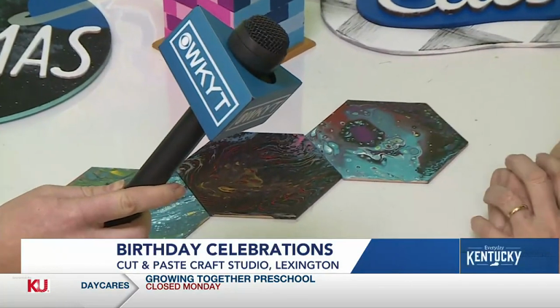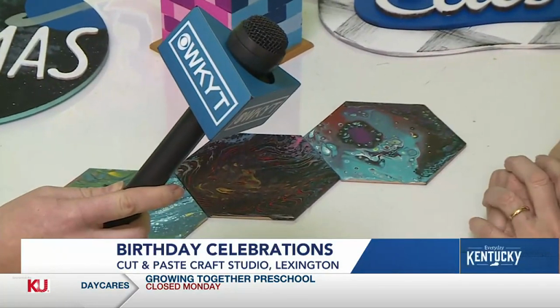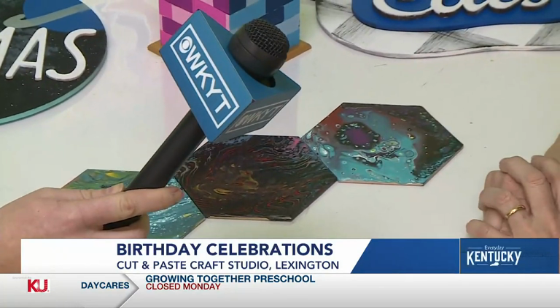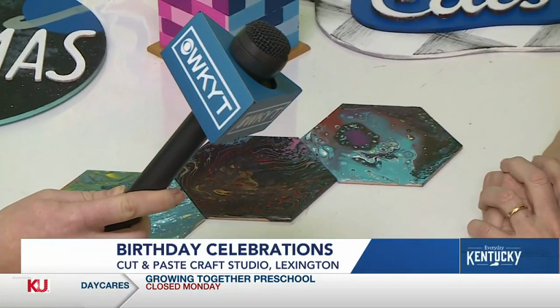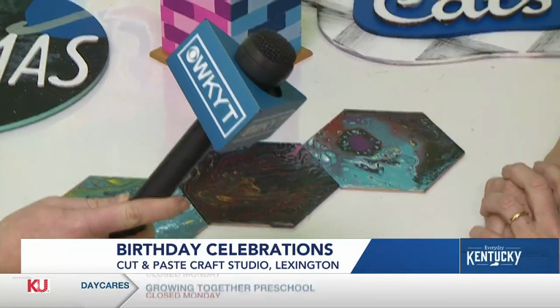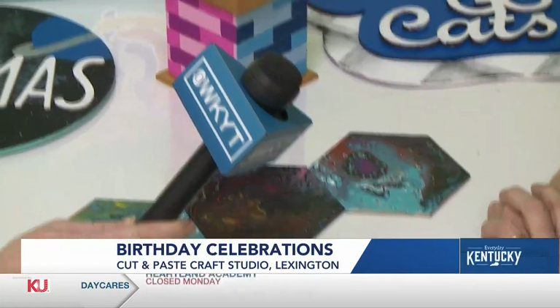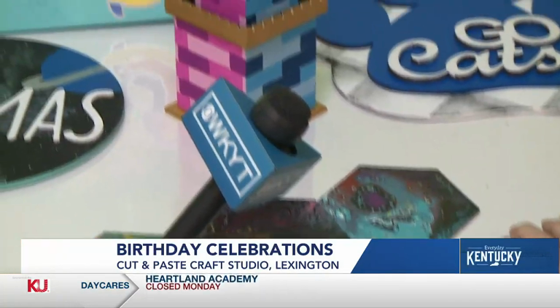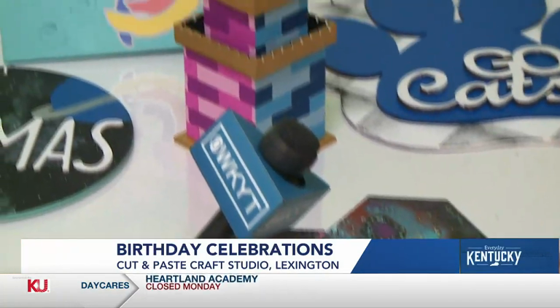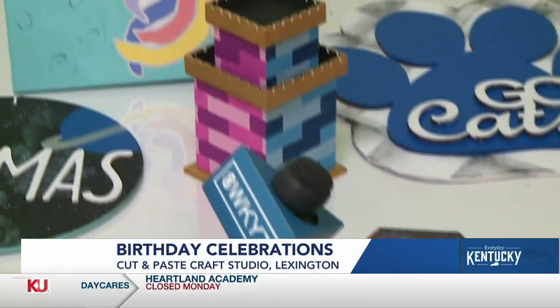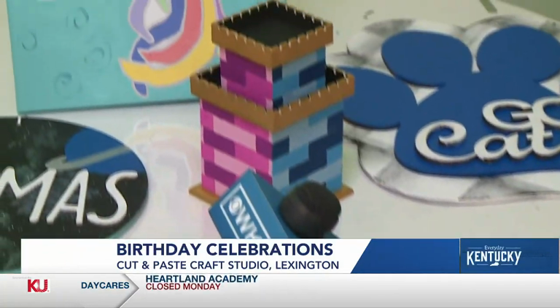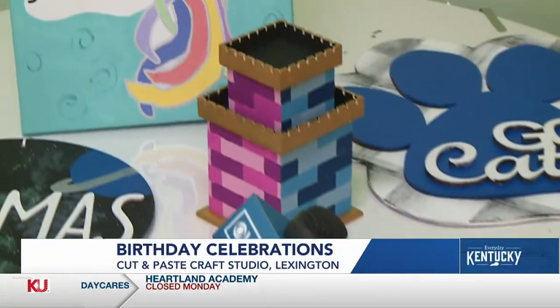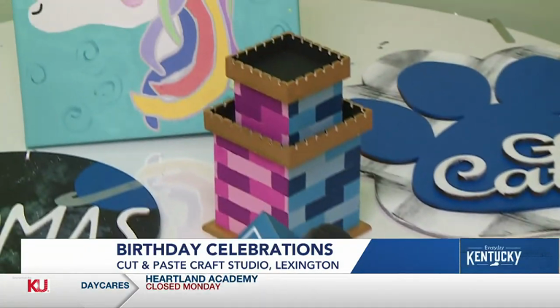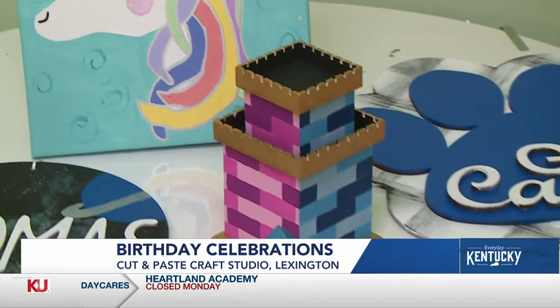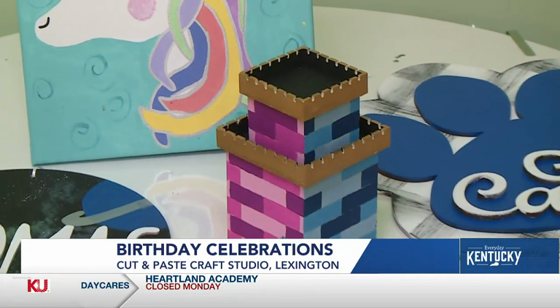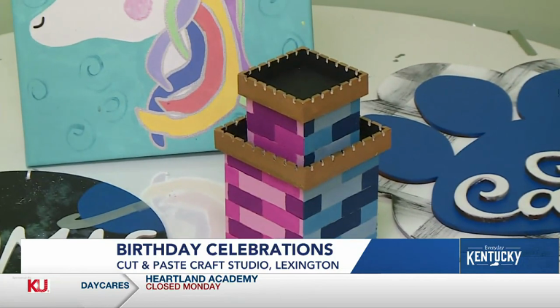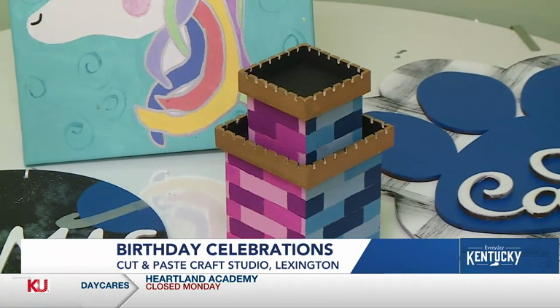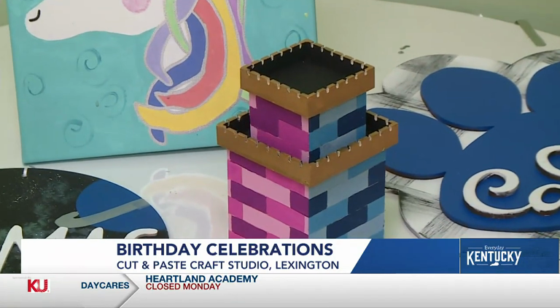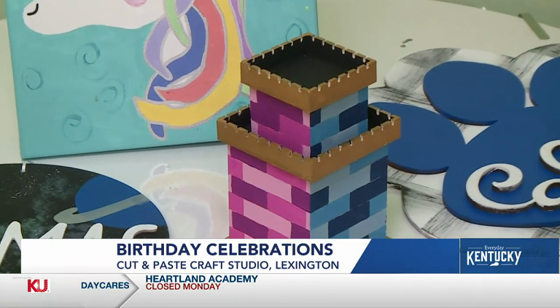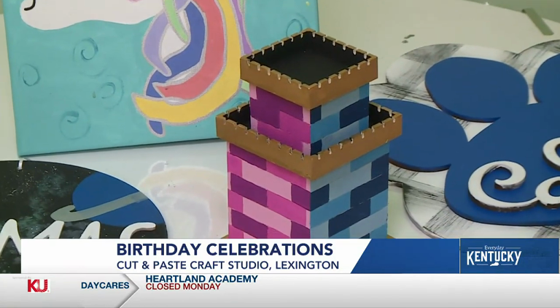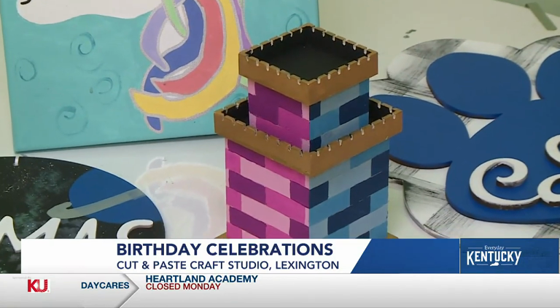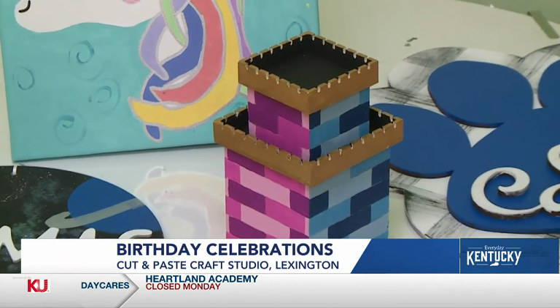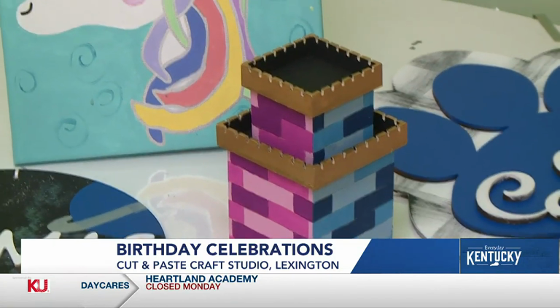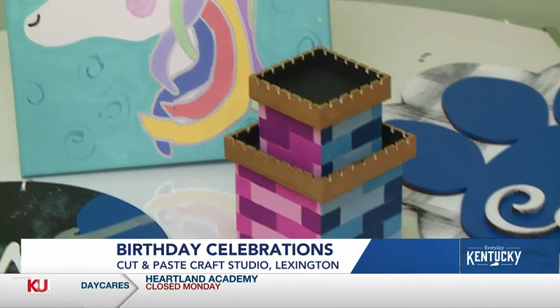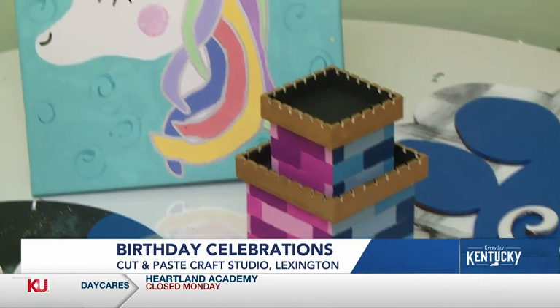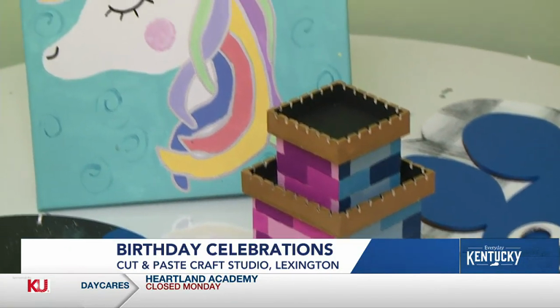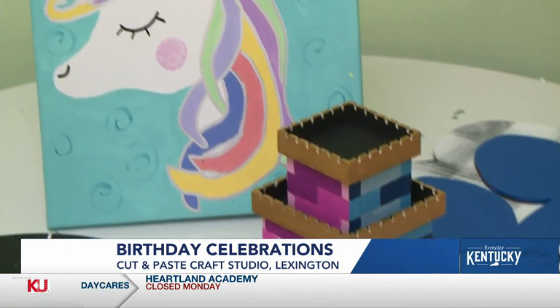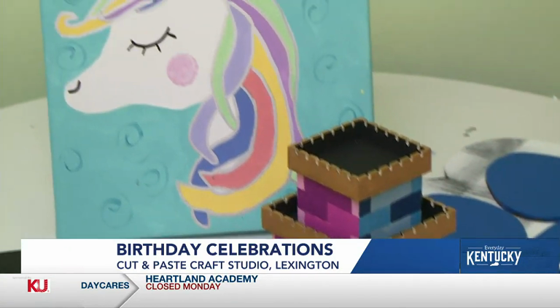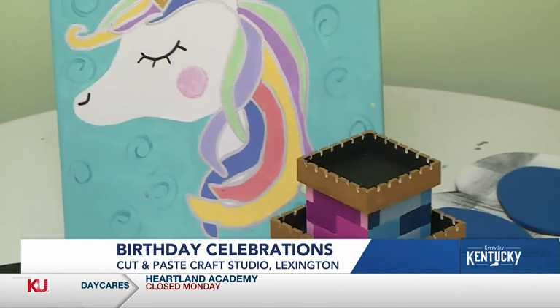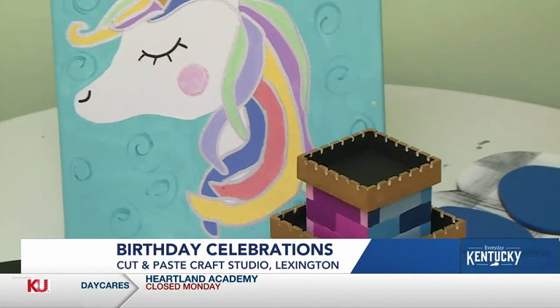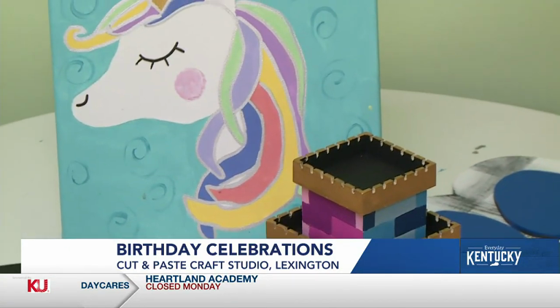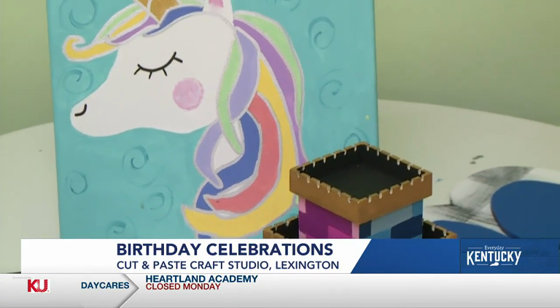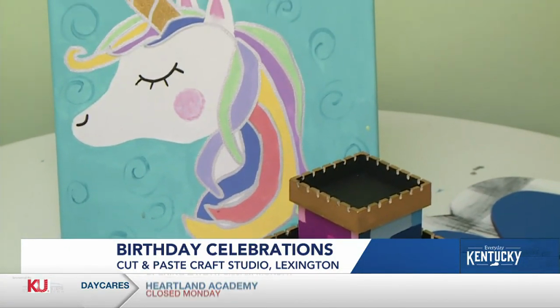This is paint pouring and that's going to be an option starting in January for the slightly older kids who come and do parties with us.